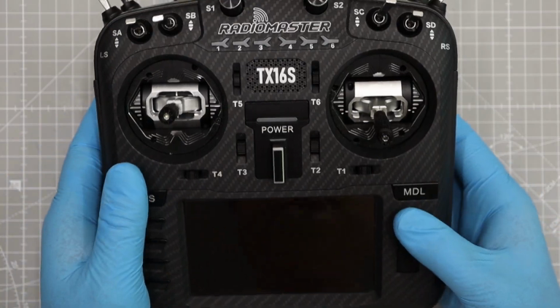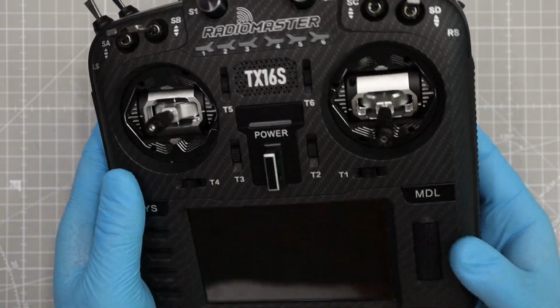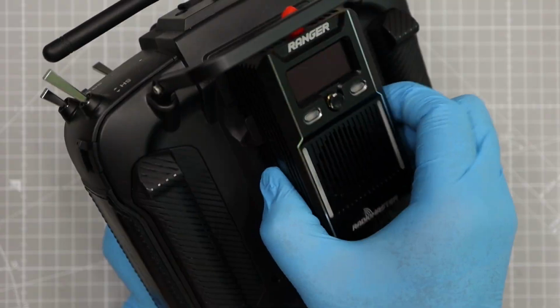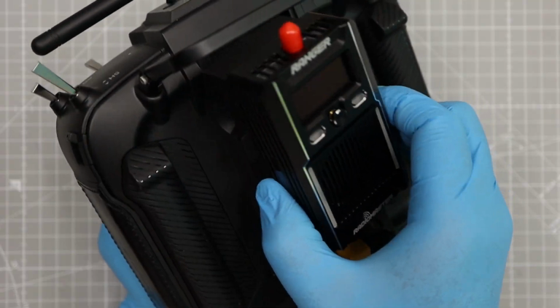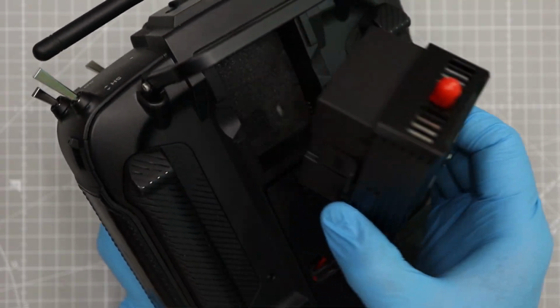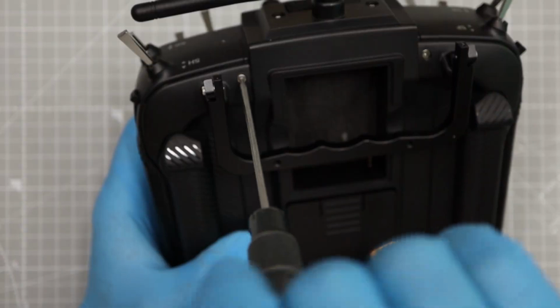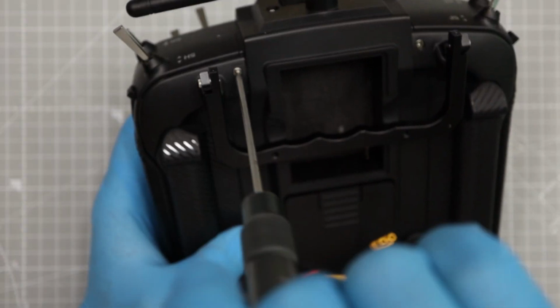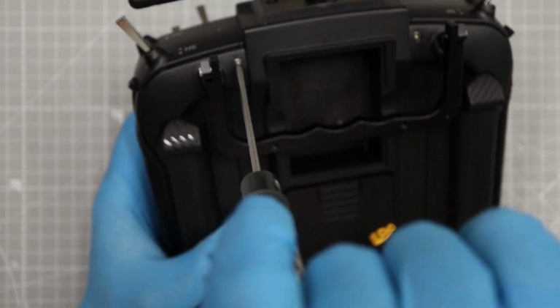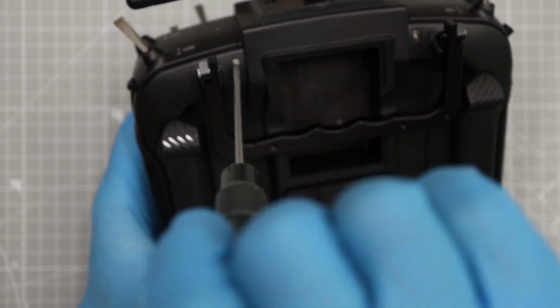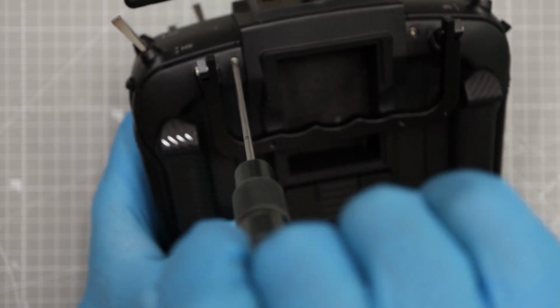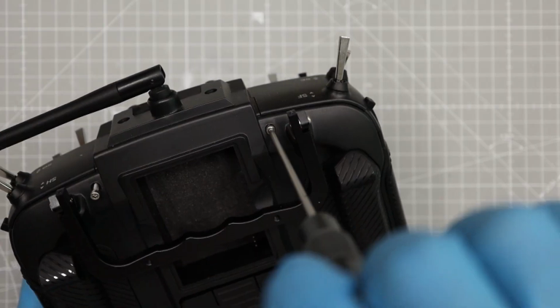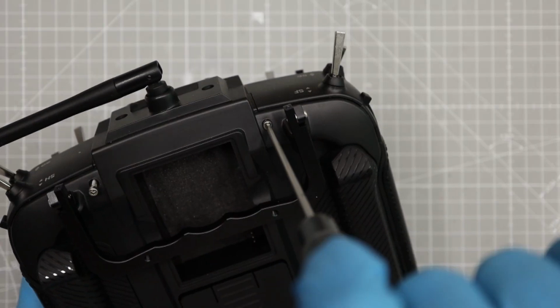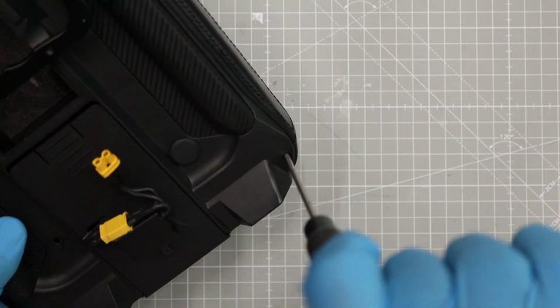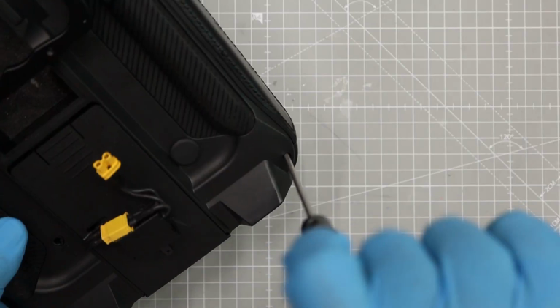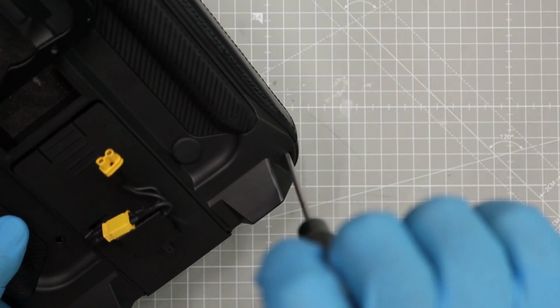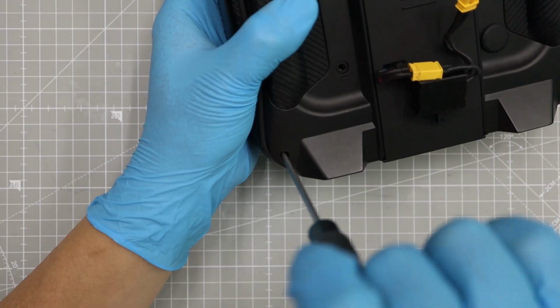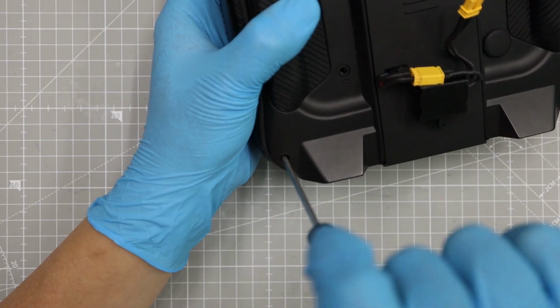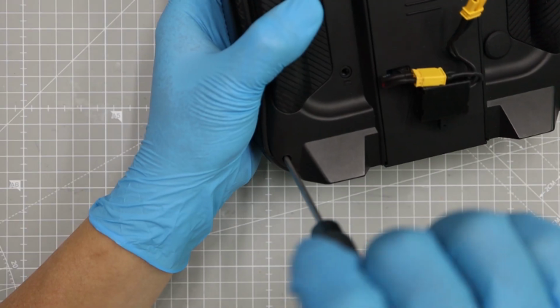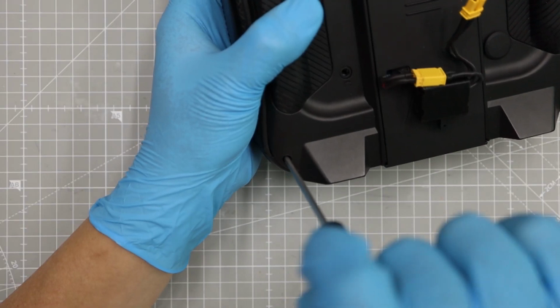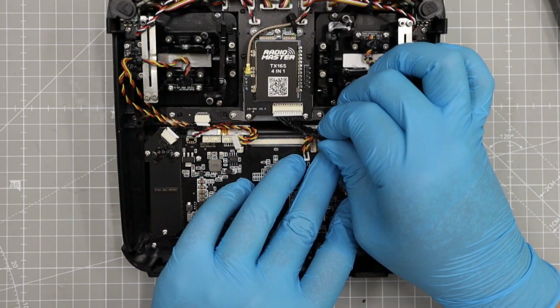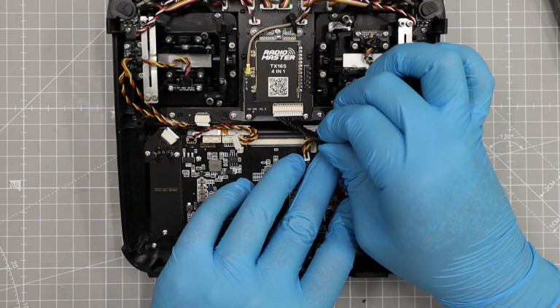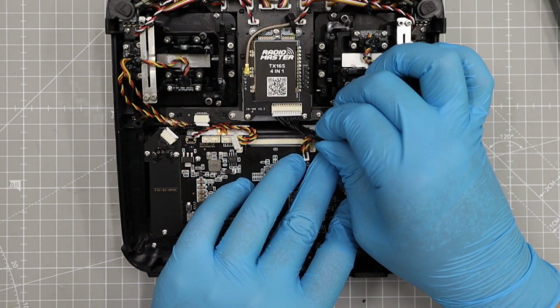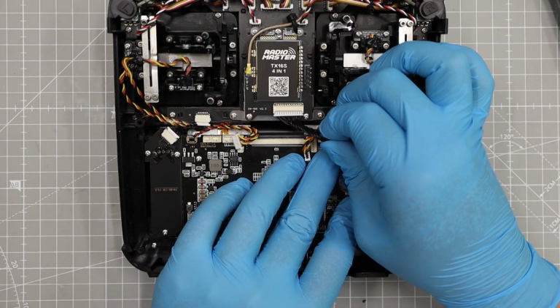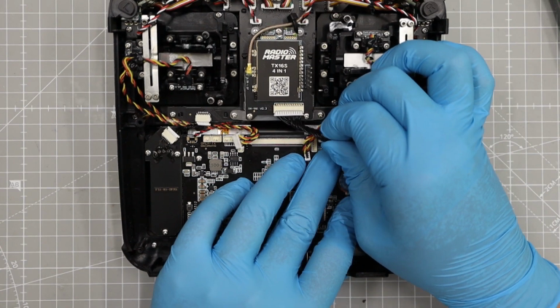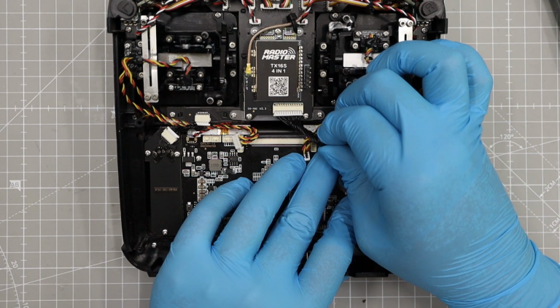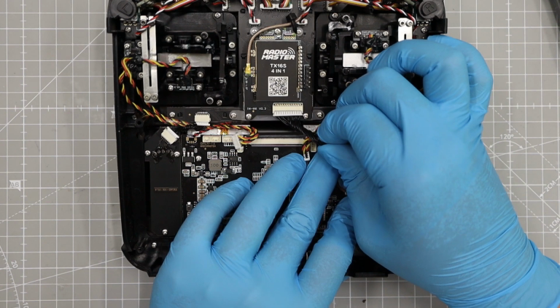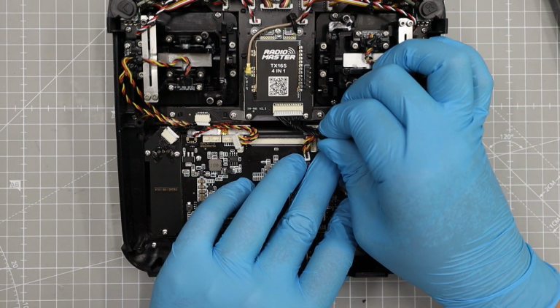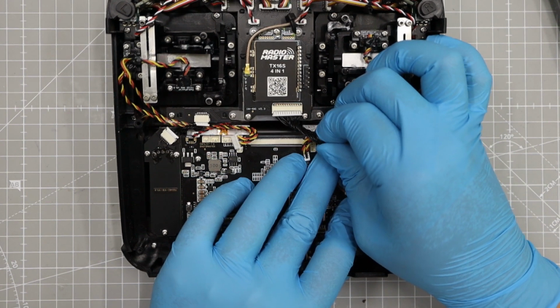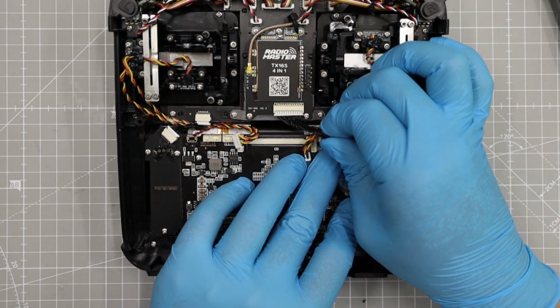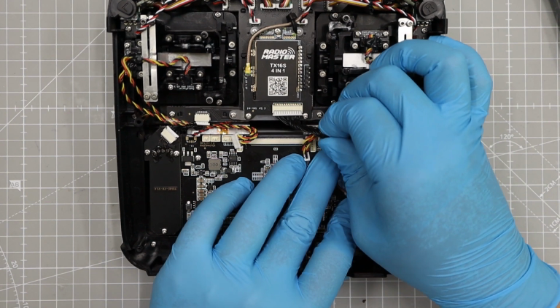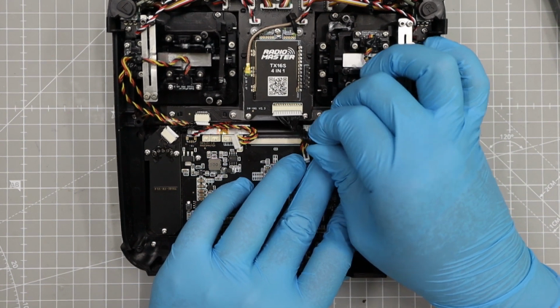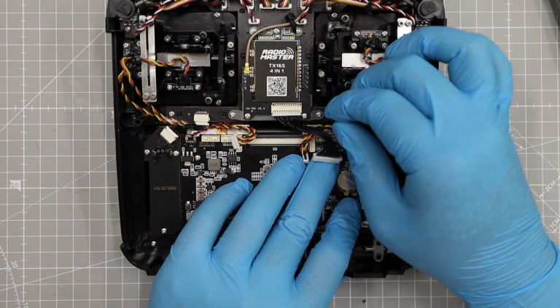I open my TX and detach the main PCB. I use a paper template for the copper foil.